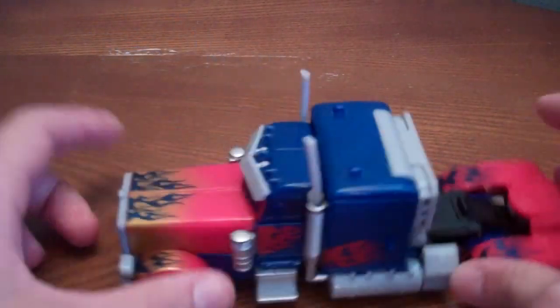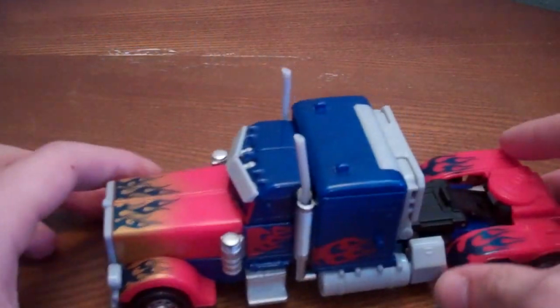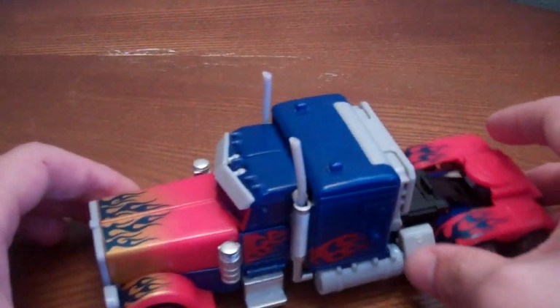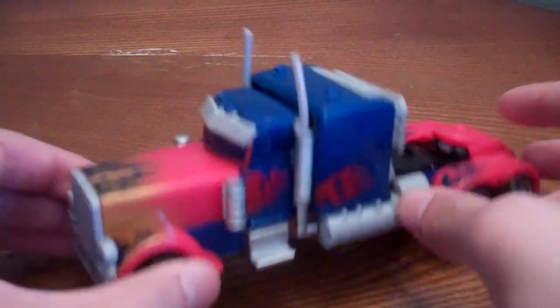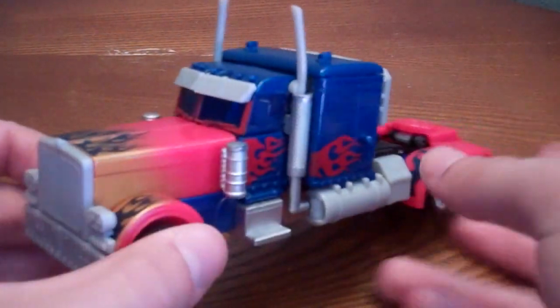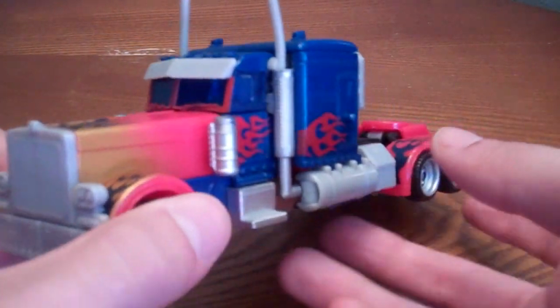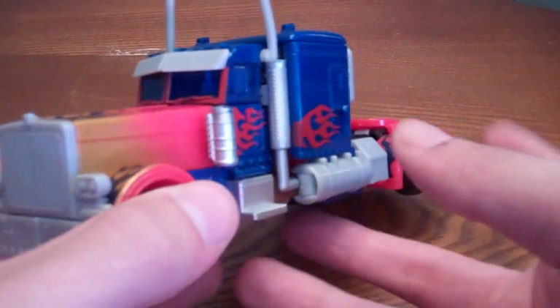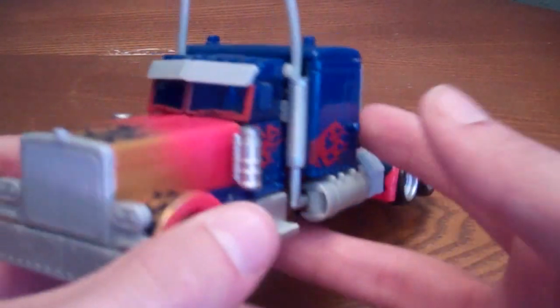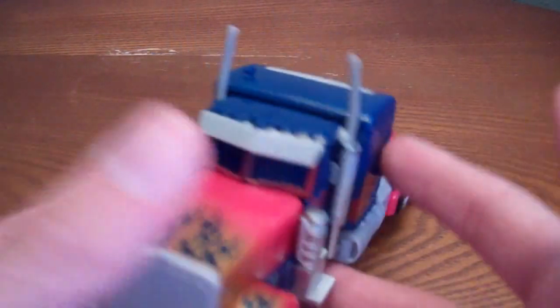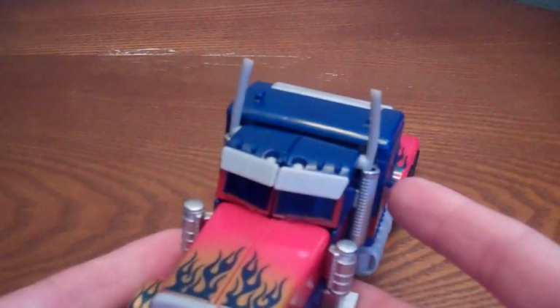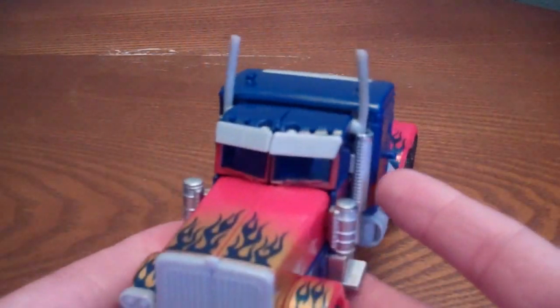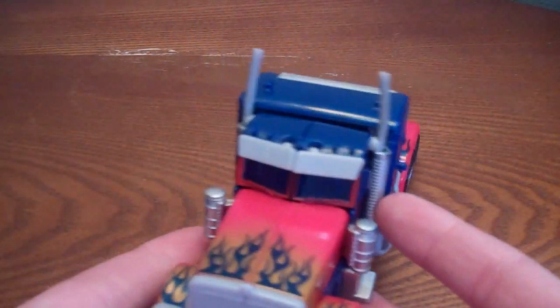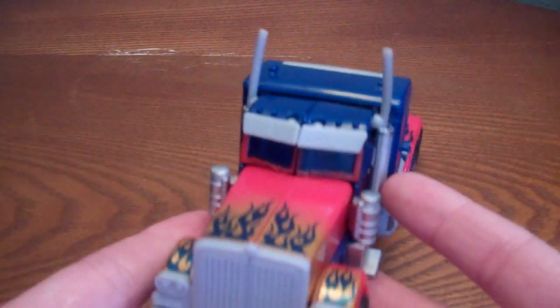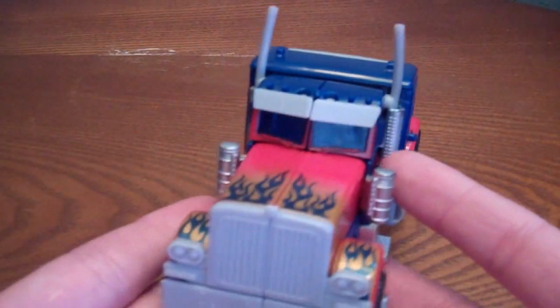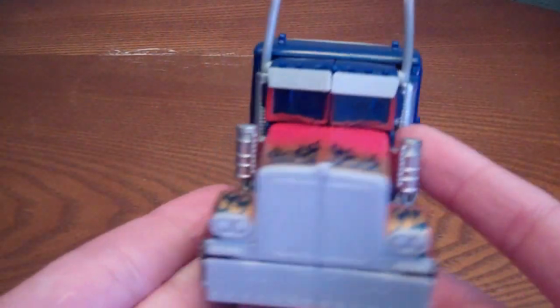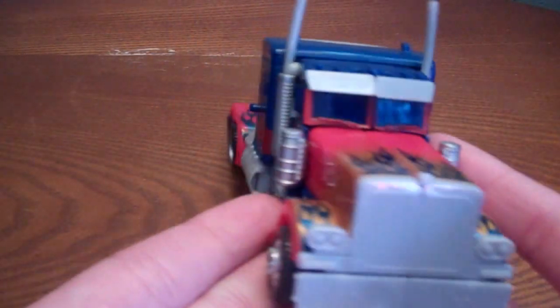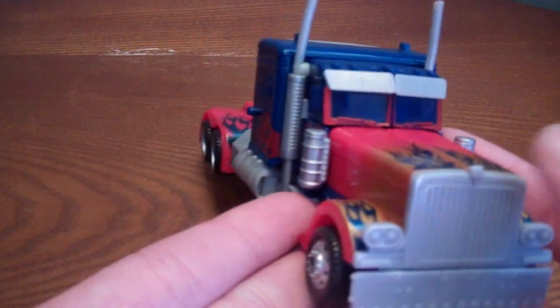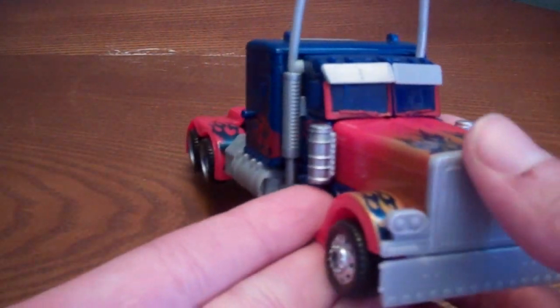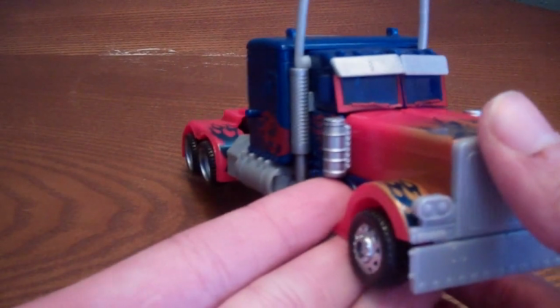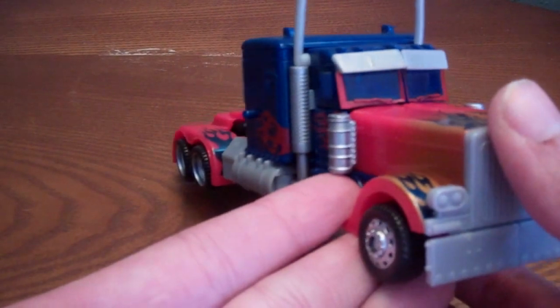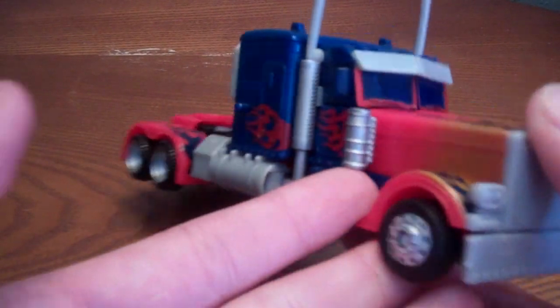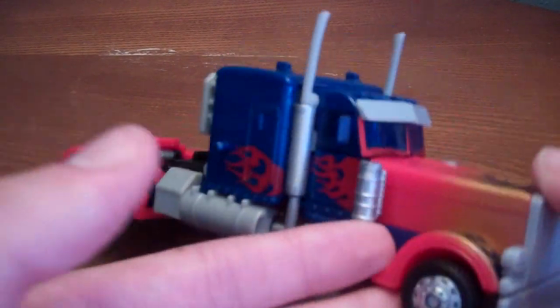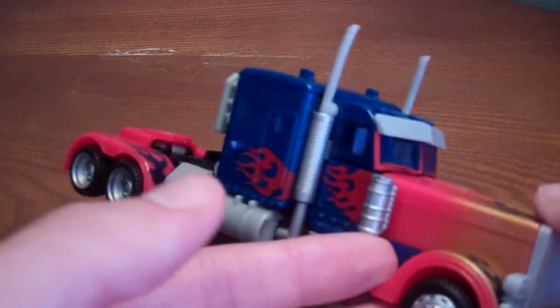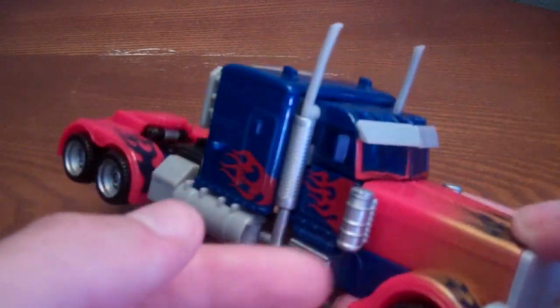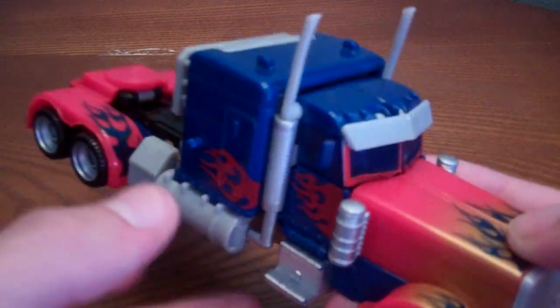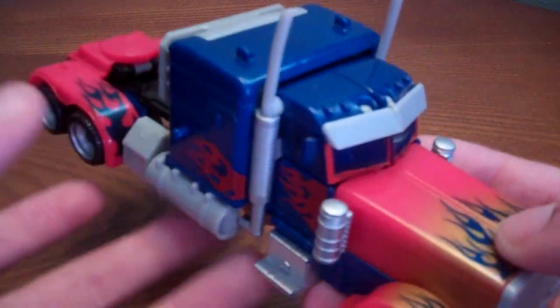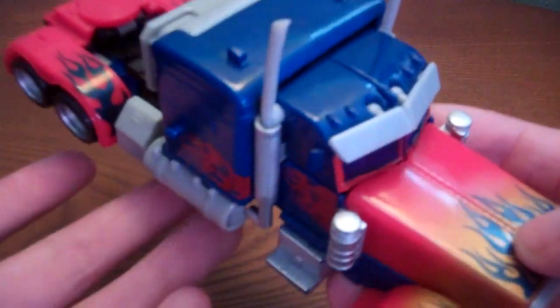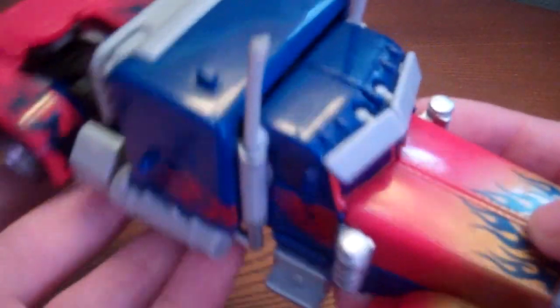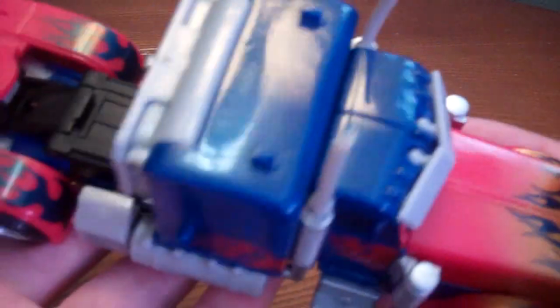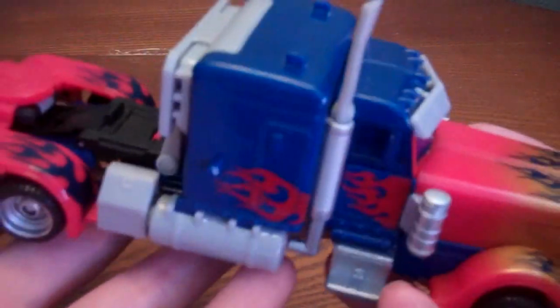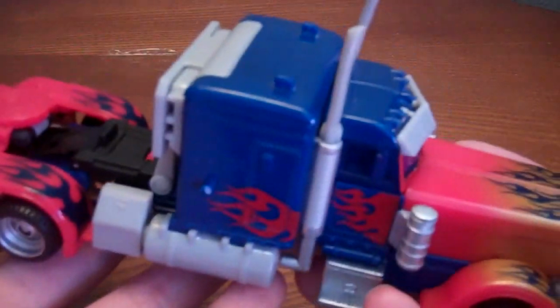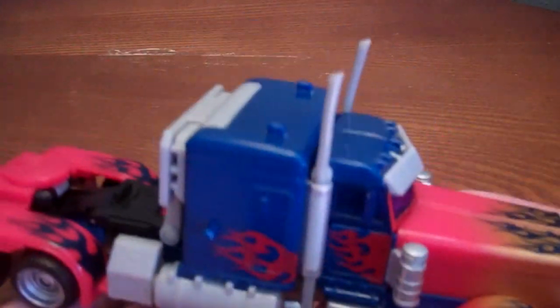Really nice figure, I really love this — one of my favorite movie figures.